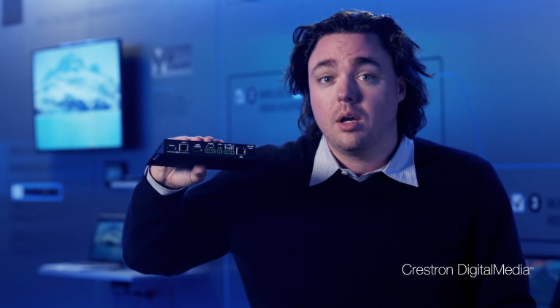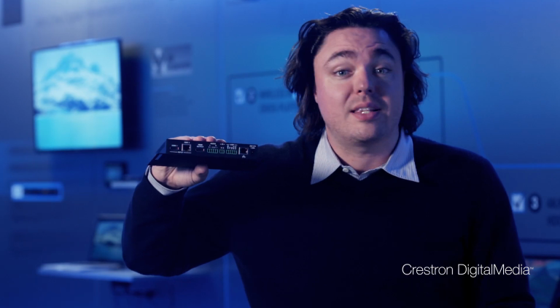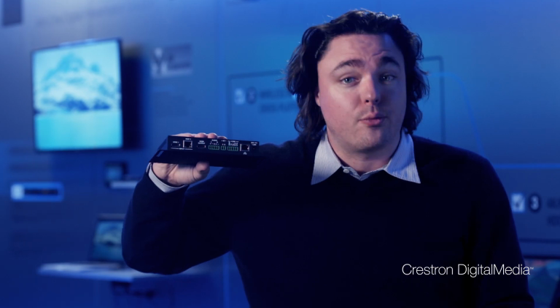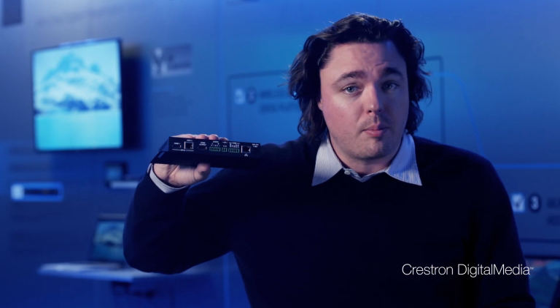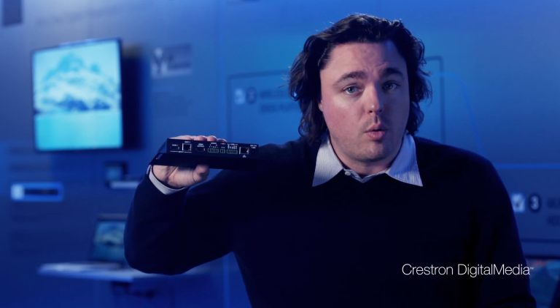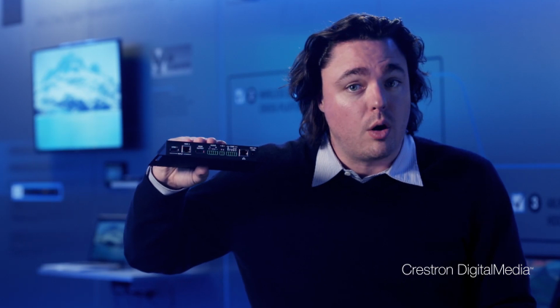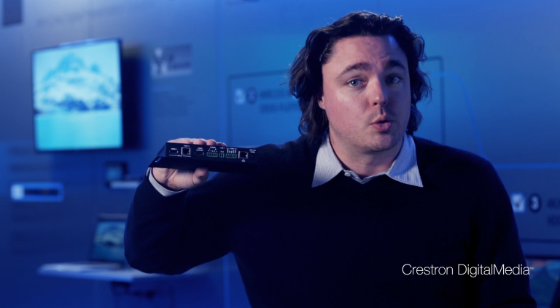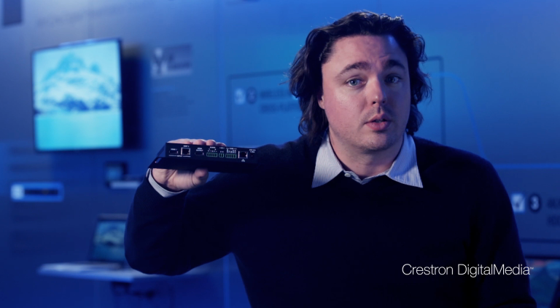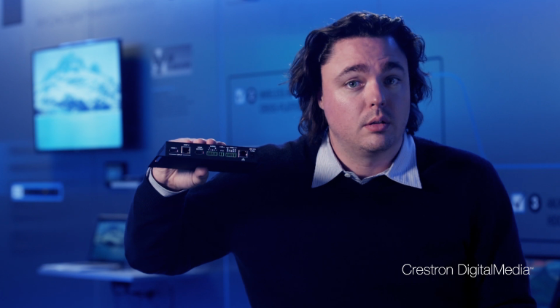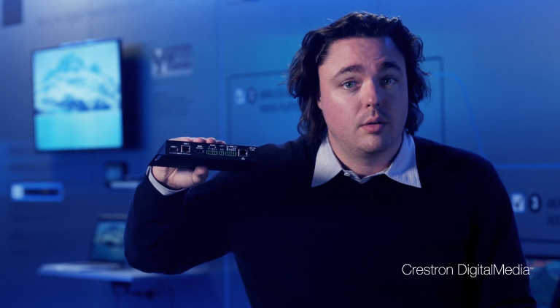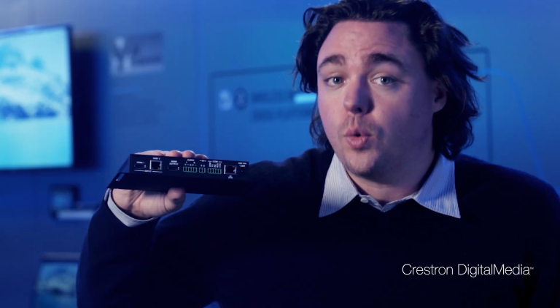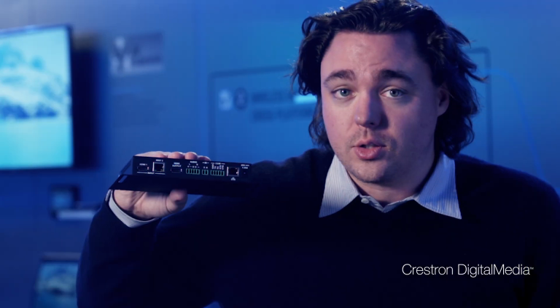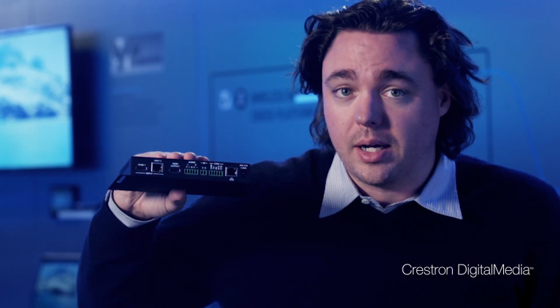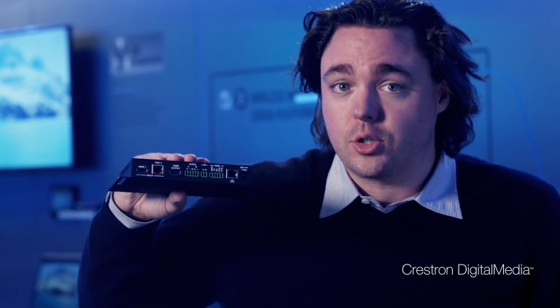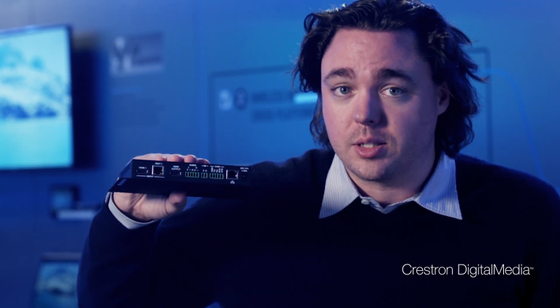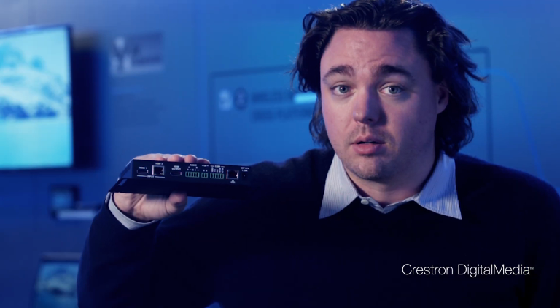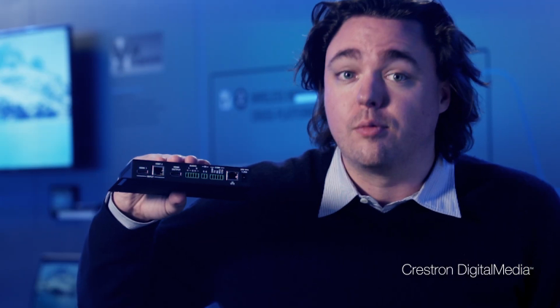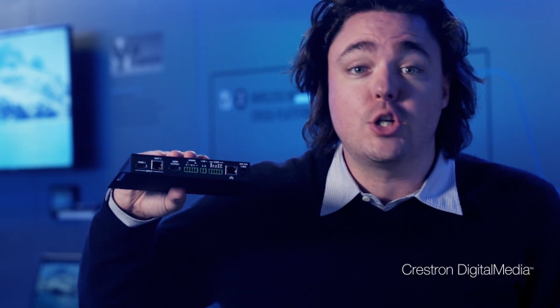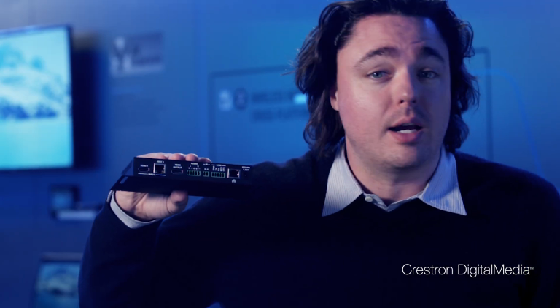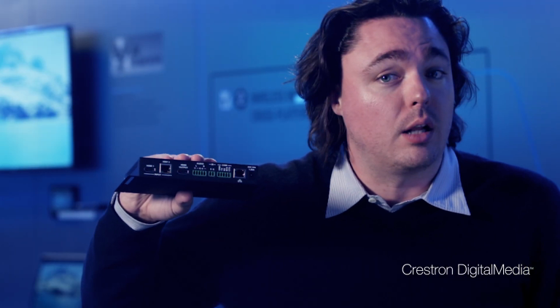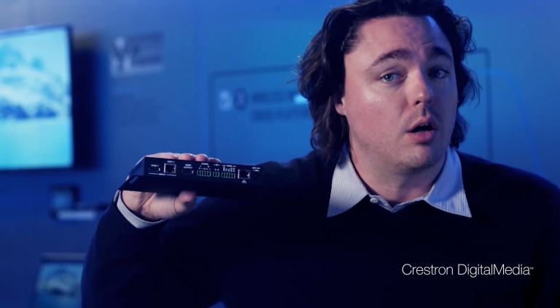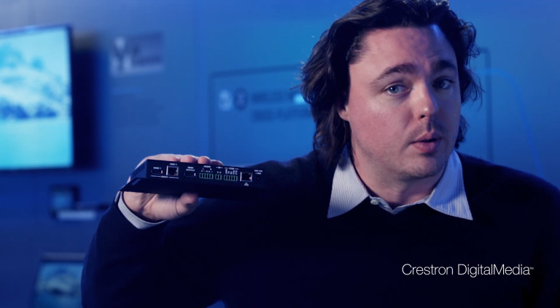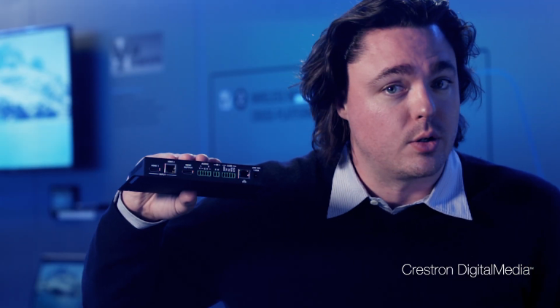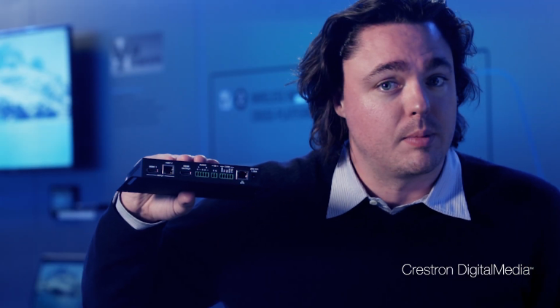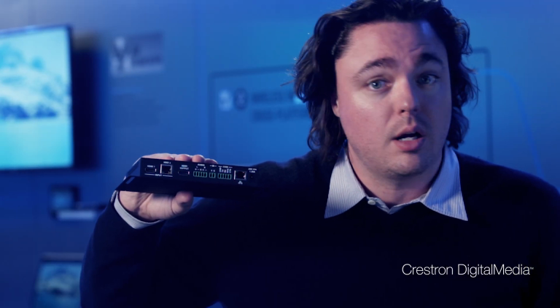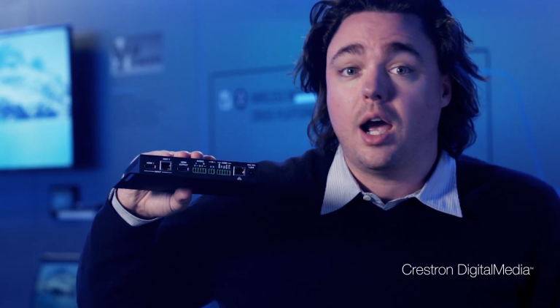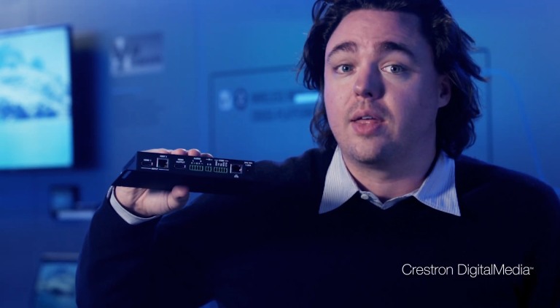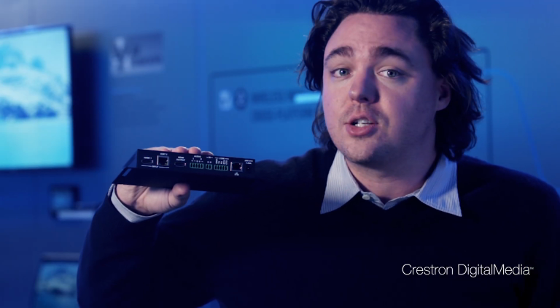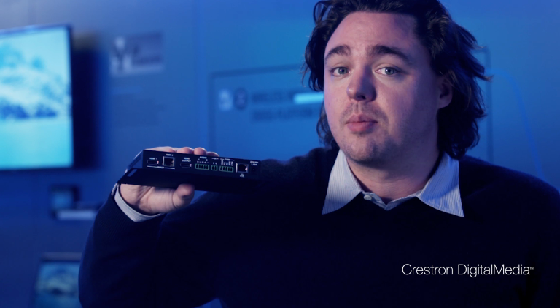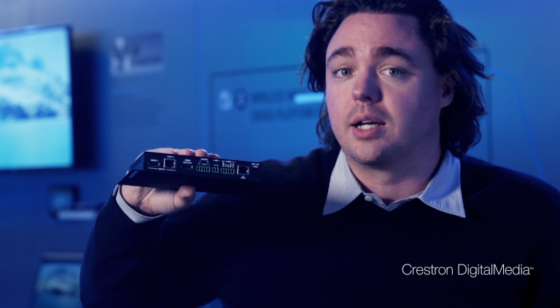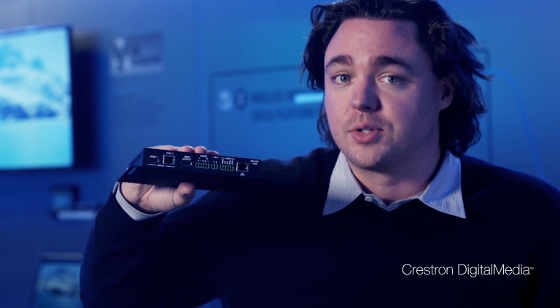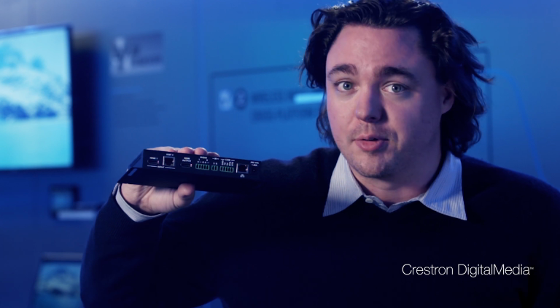That's a 4x1 auto switcher: two HDMI at the transmitter, VGA and analog audio at the transmitter, and then HDMI at the receiver.